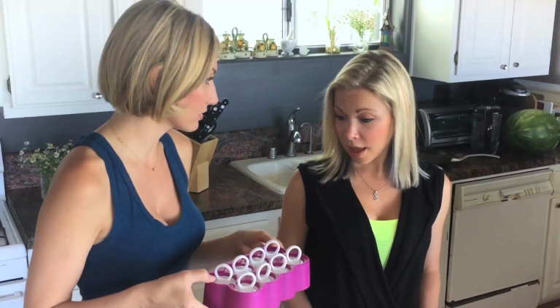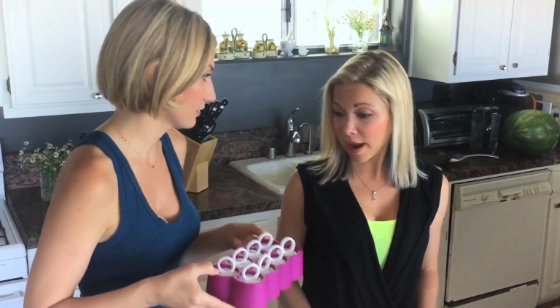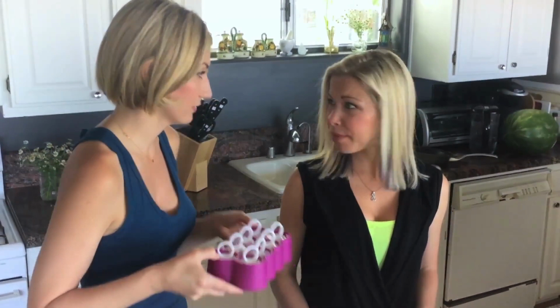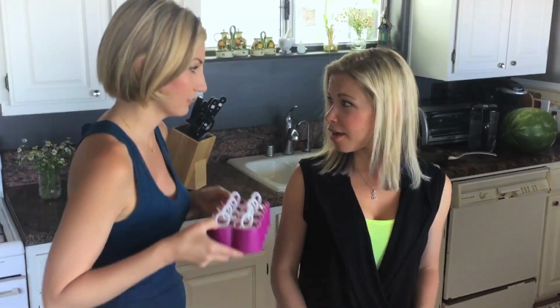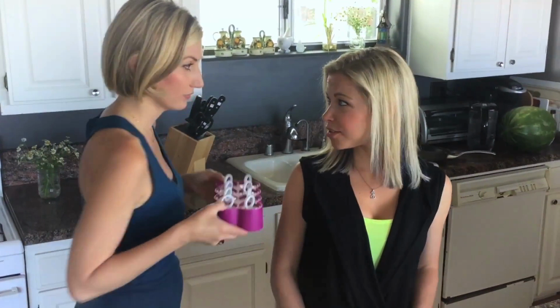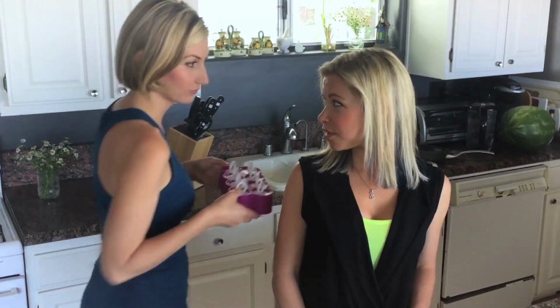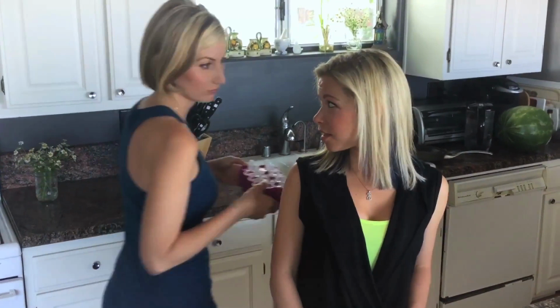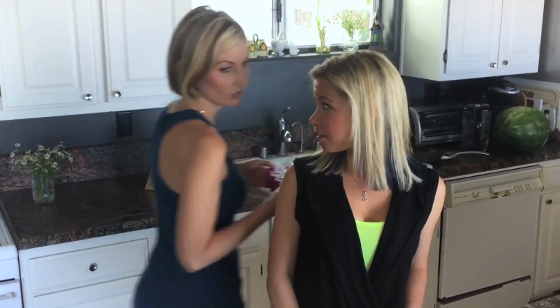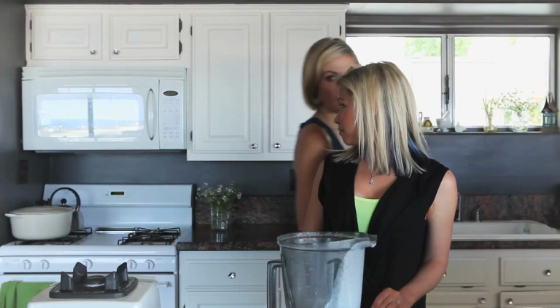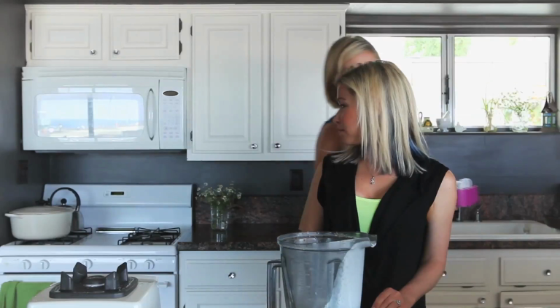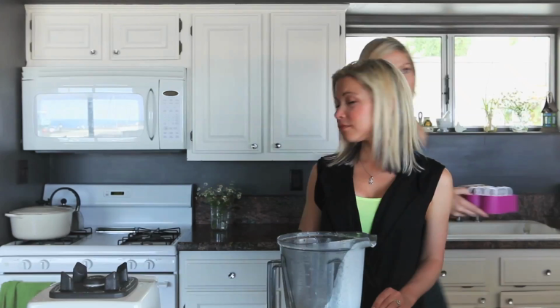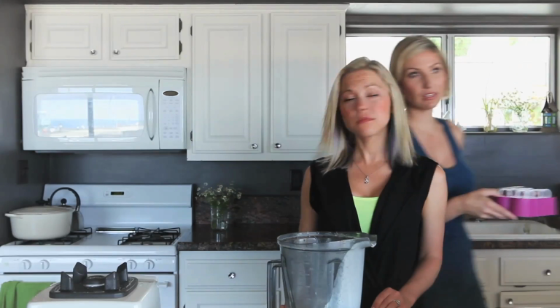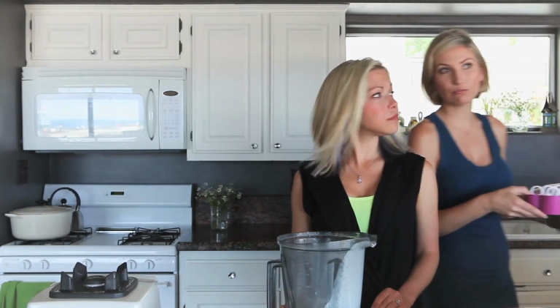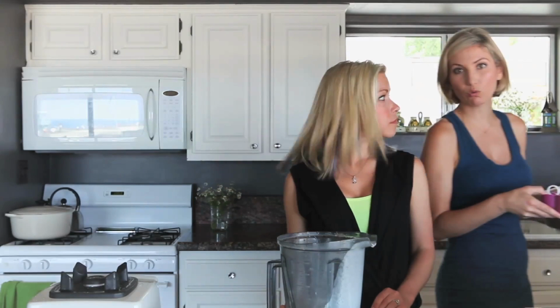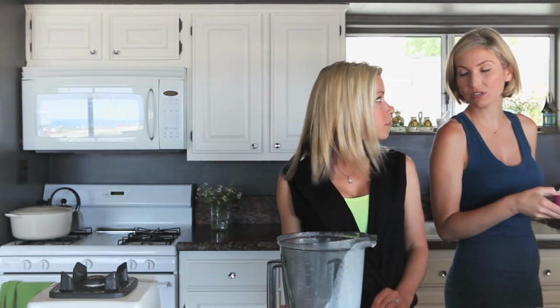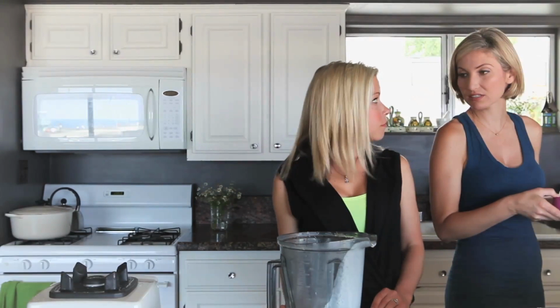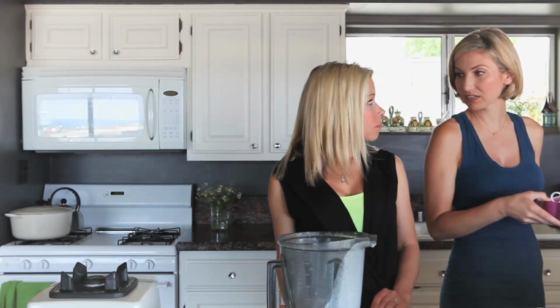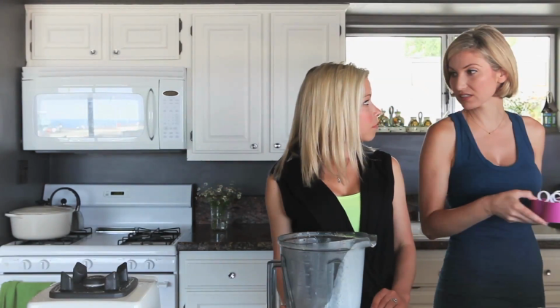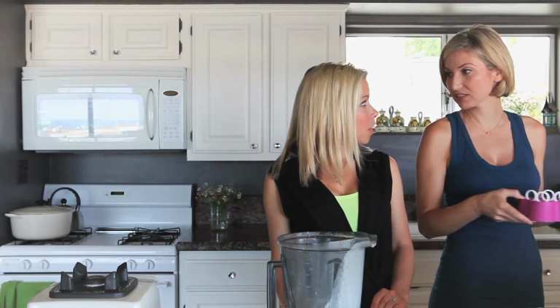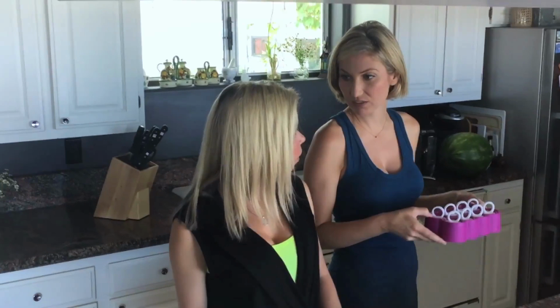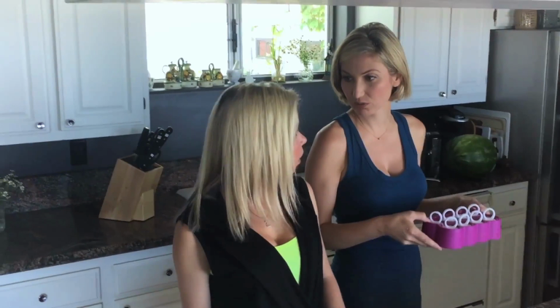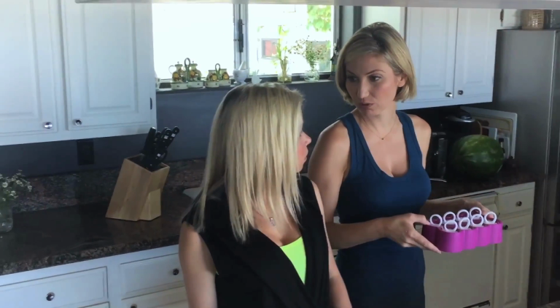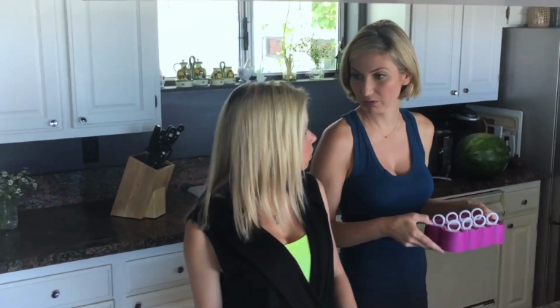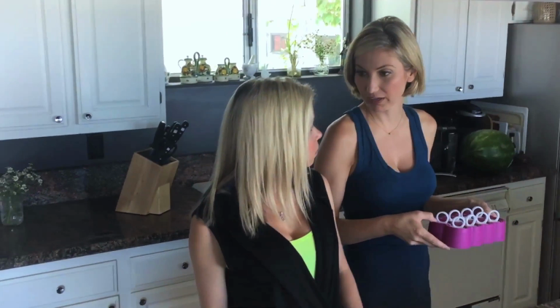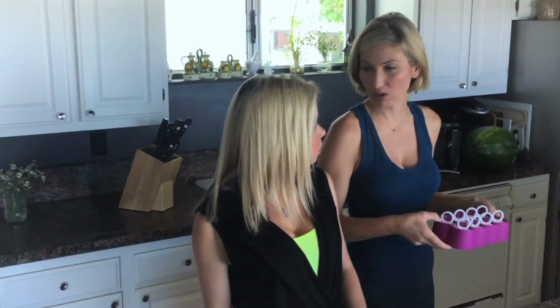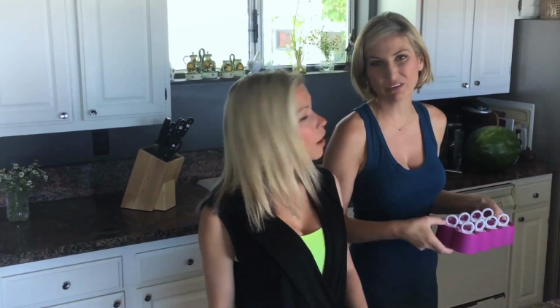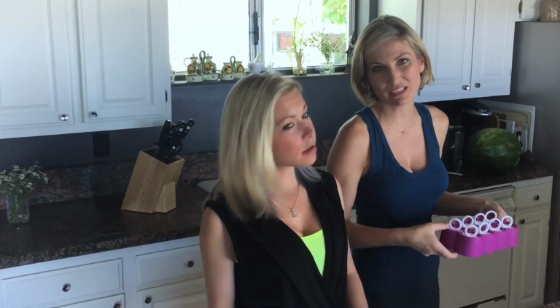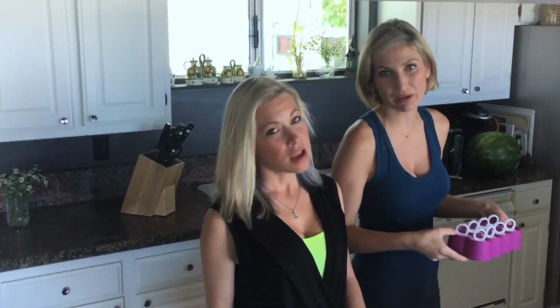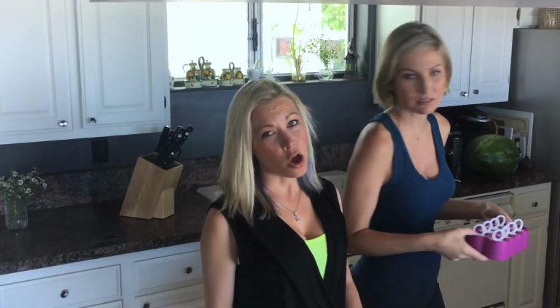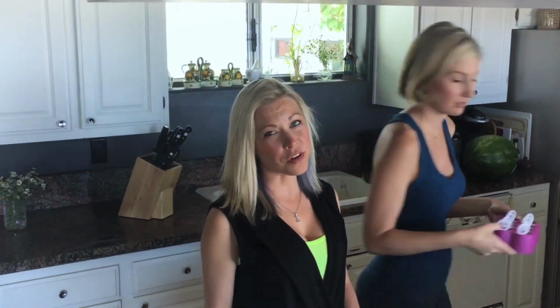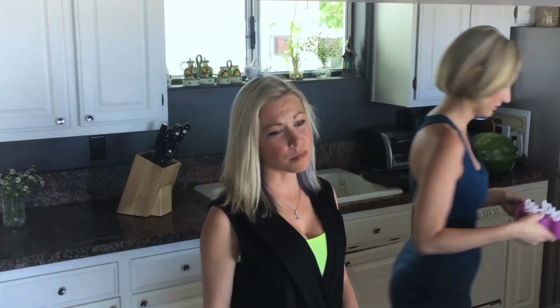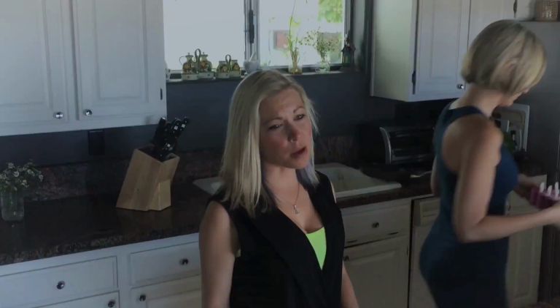Into the freezer these are going to go. How many hours does it take? Probably four to six, or overnight — overnight is best.